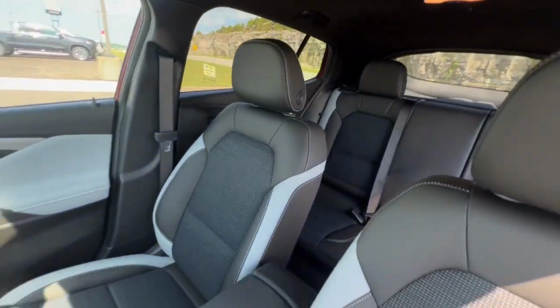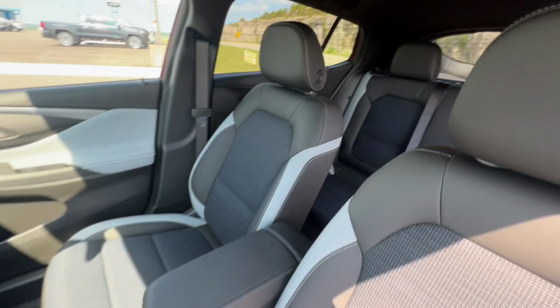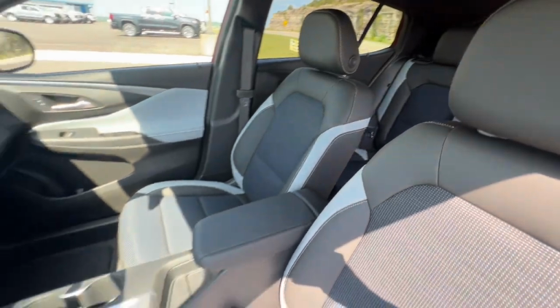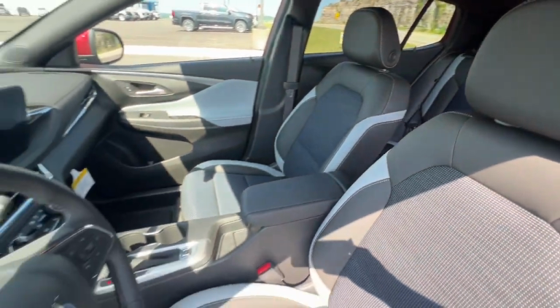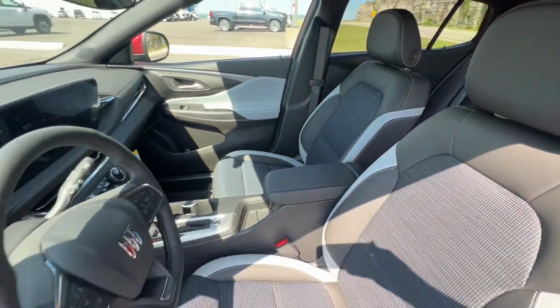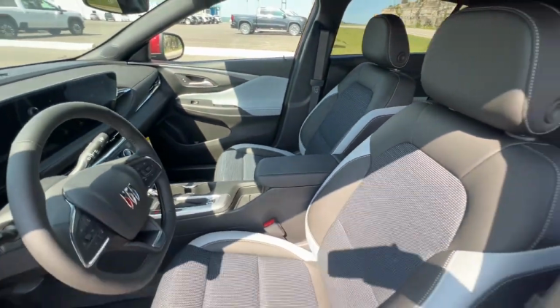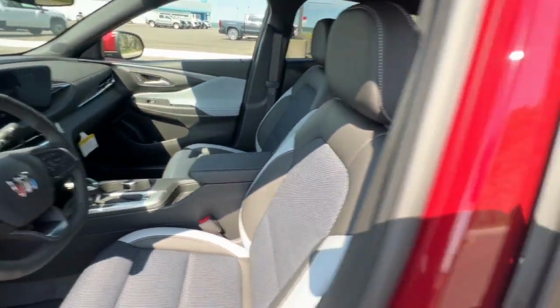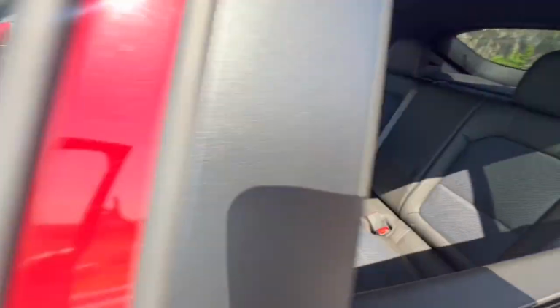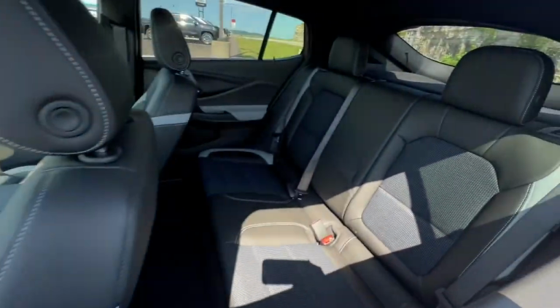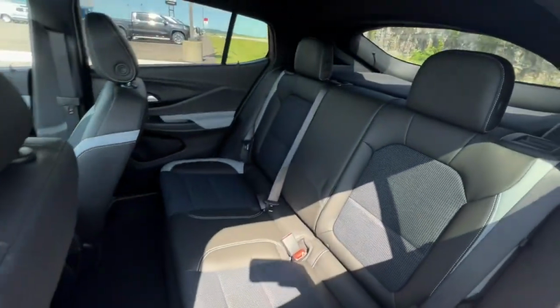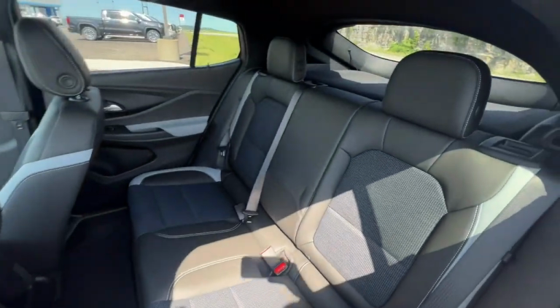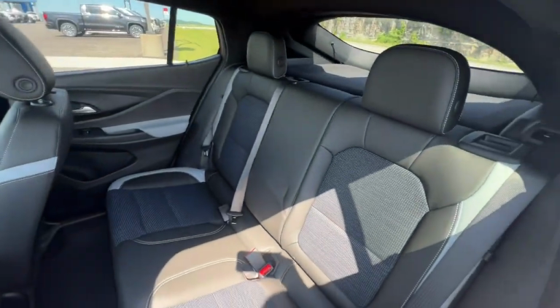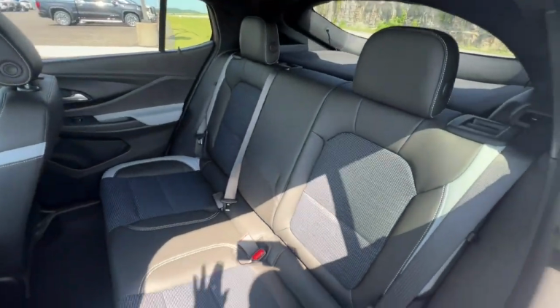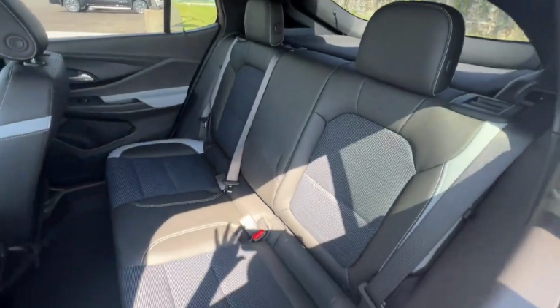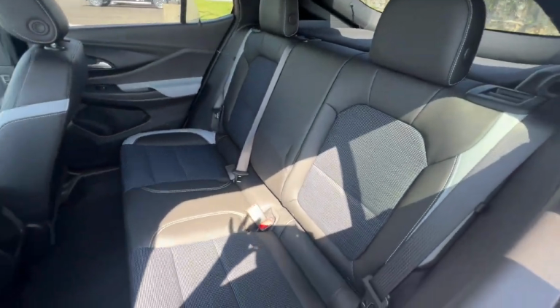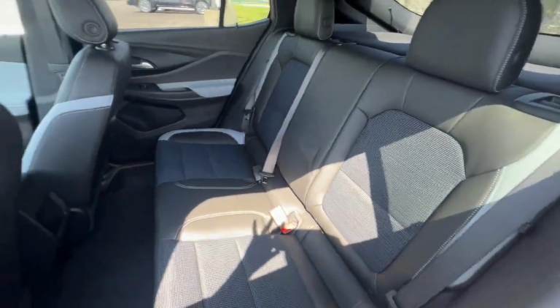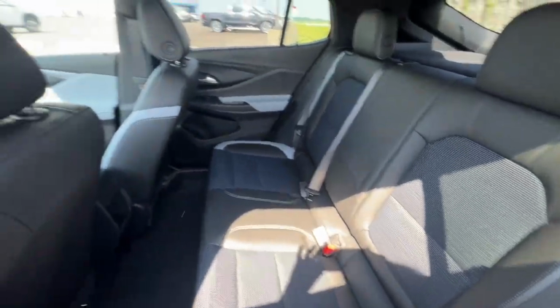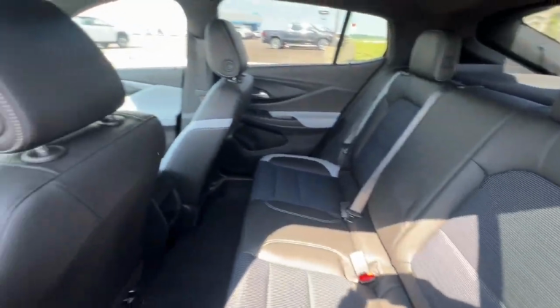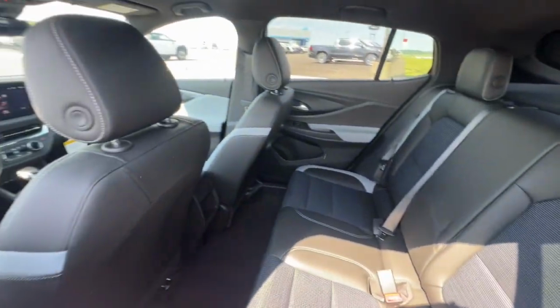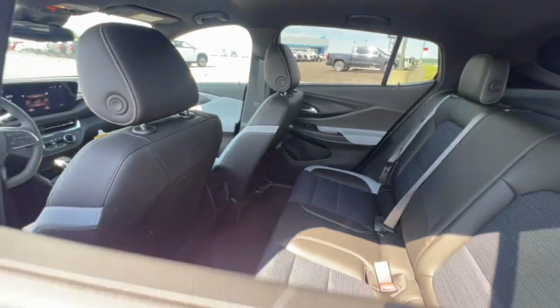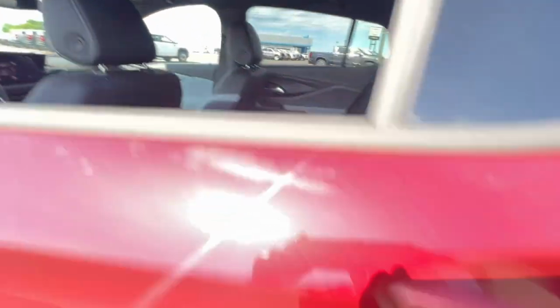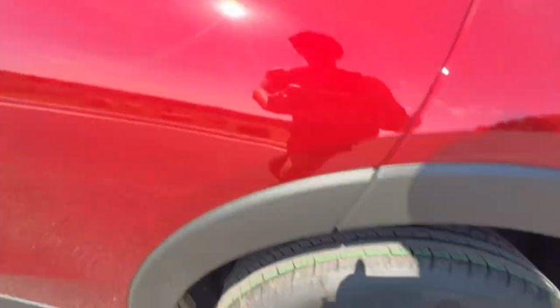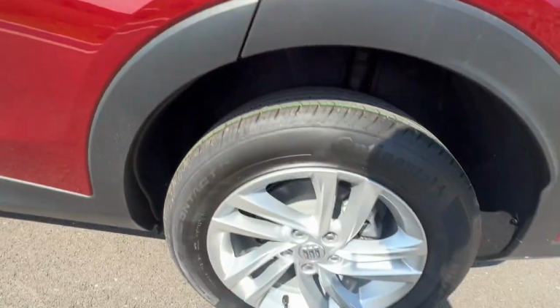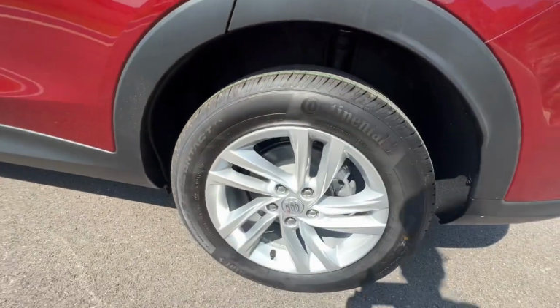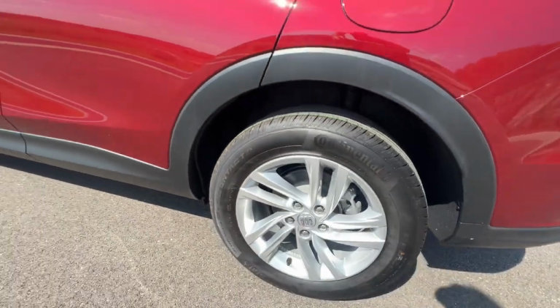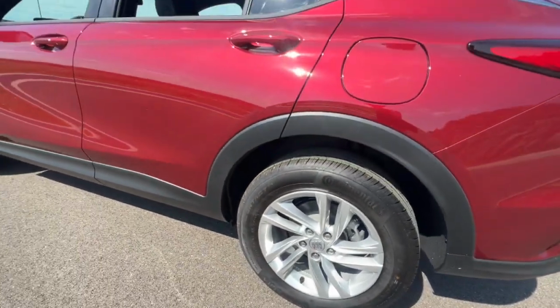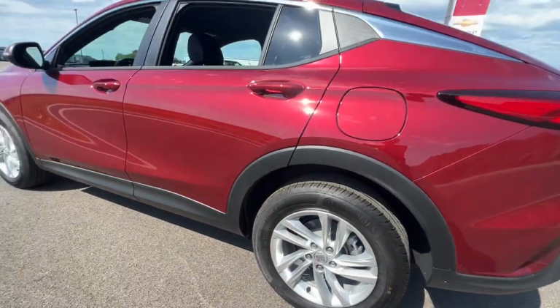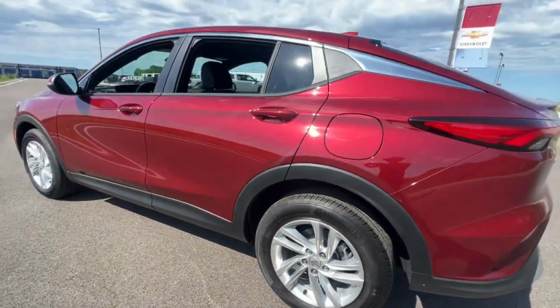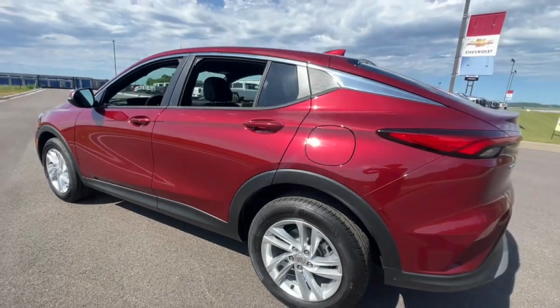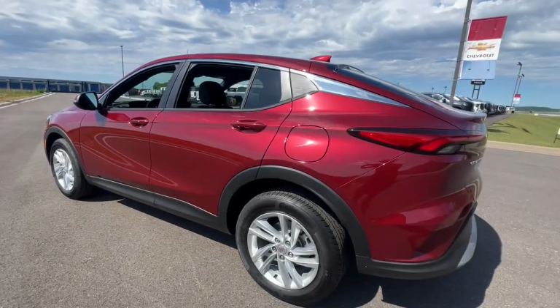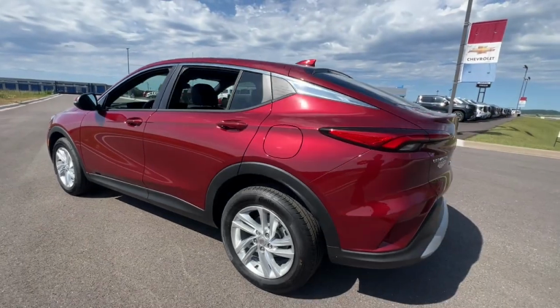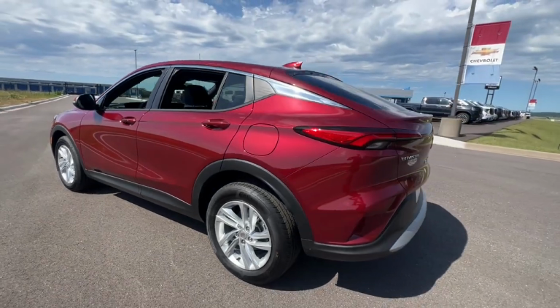Make your daily drive all it can be in this stylish InVista. Come in for a test drive. Our team will make it the best part of your day.